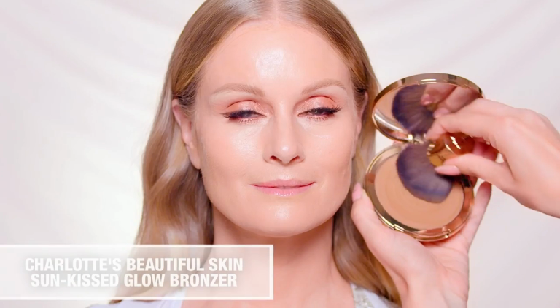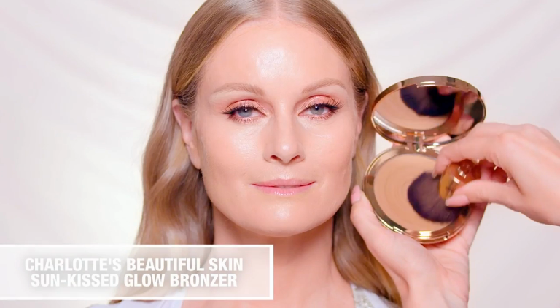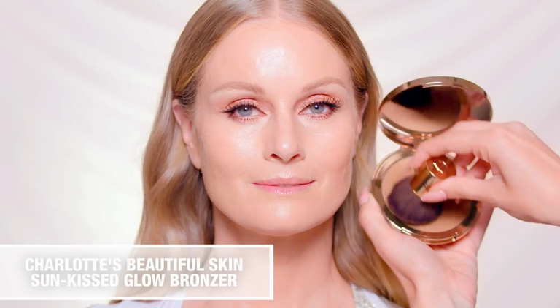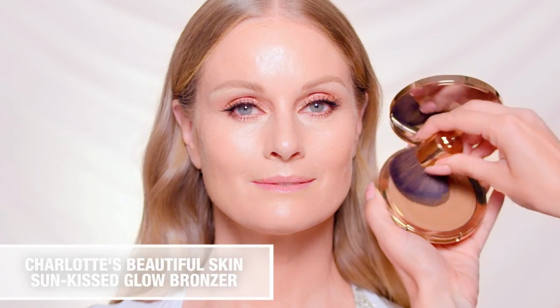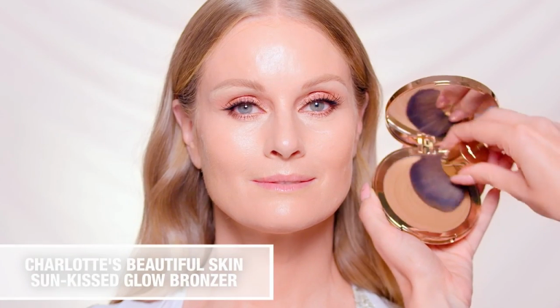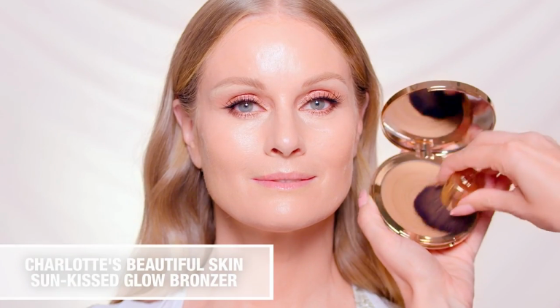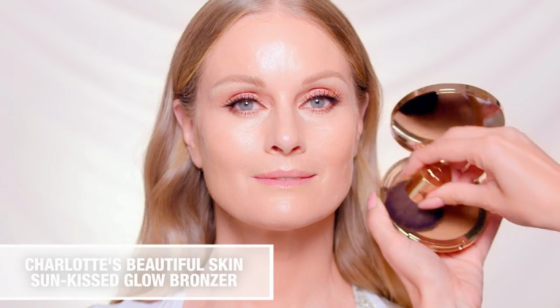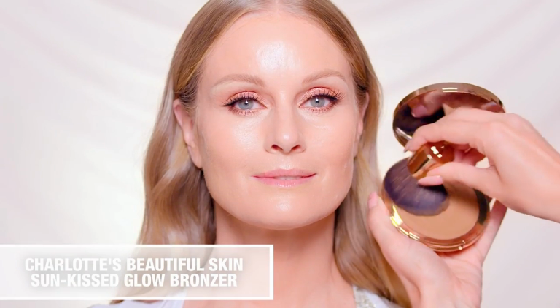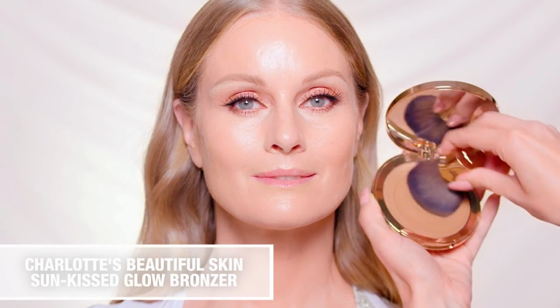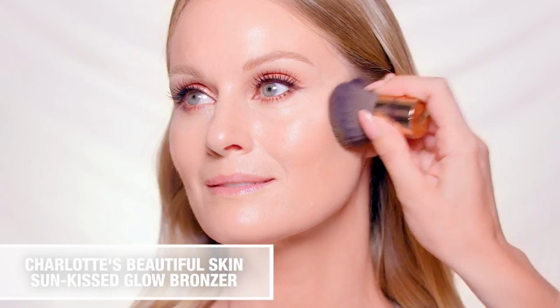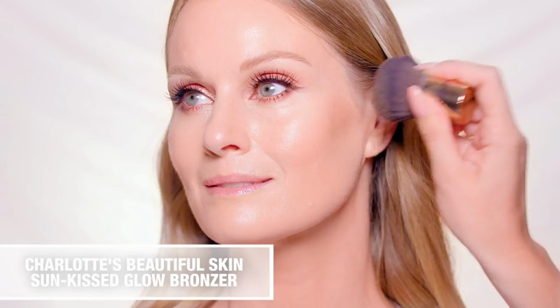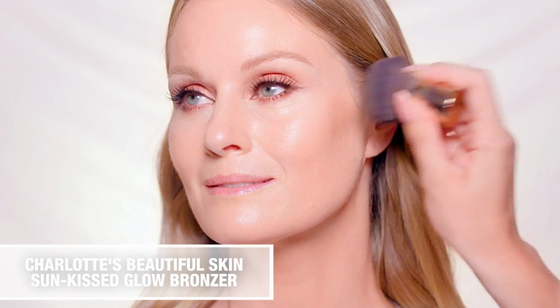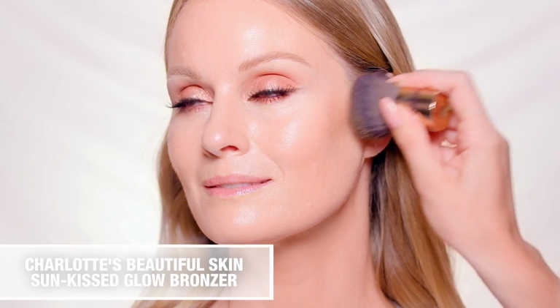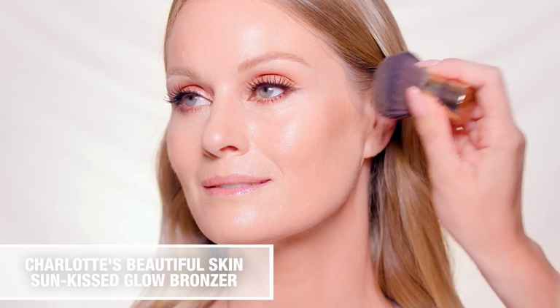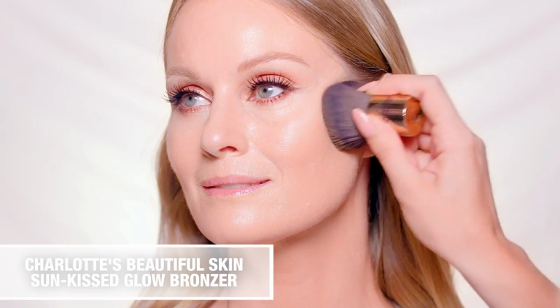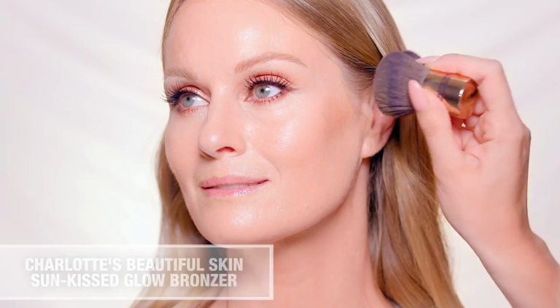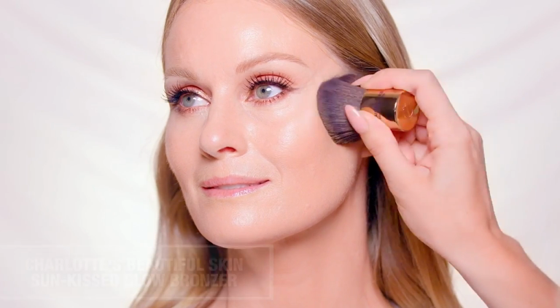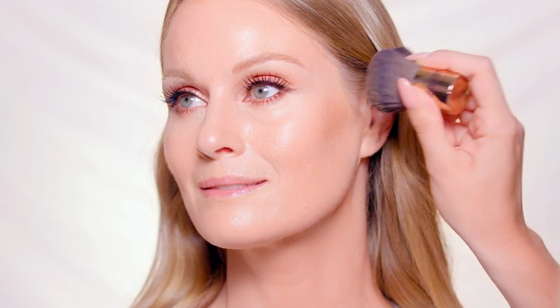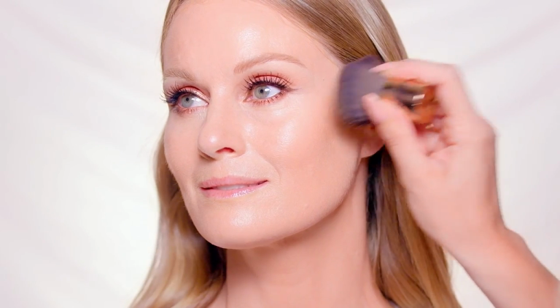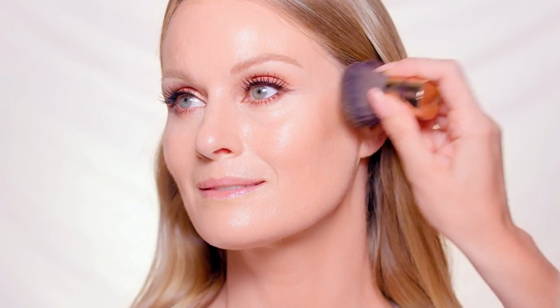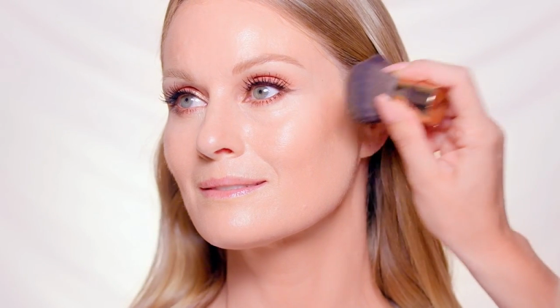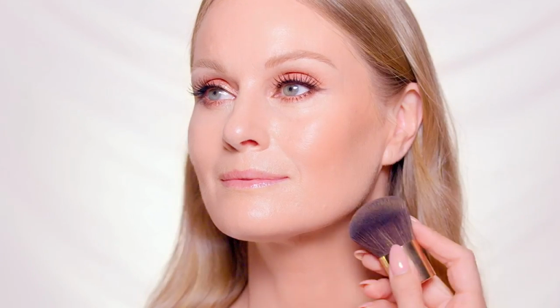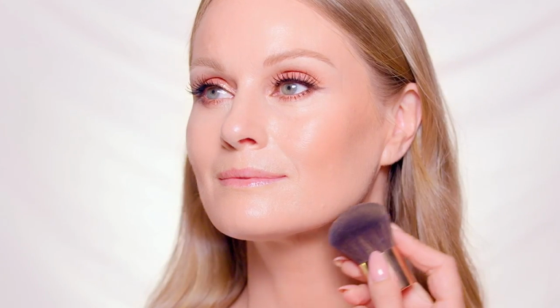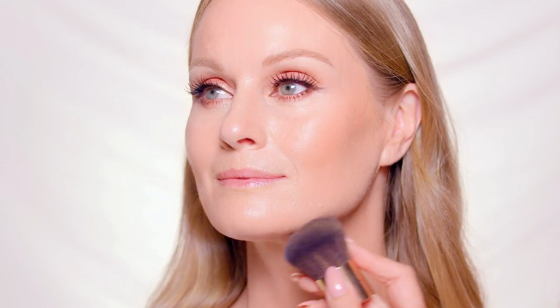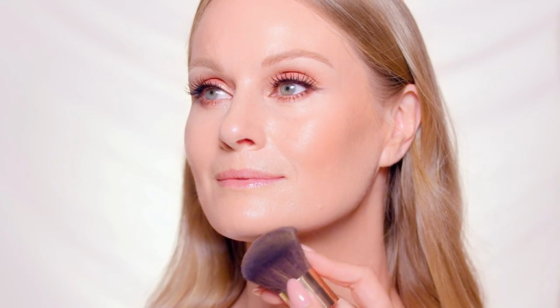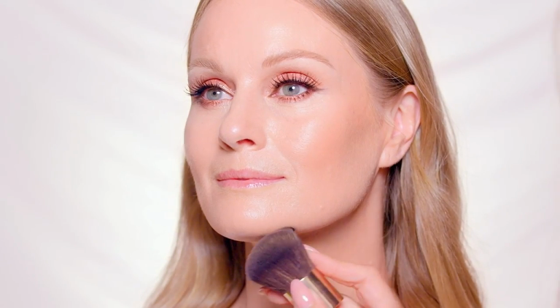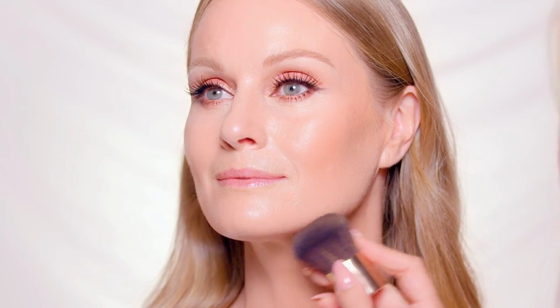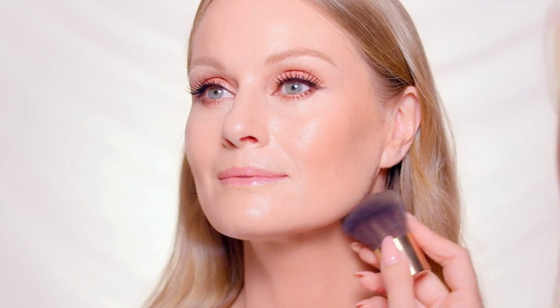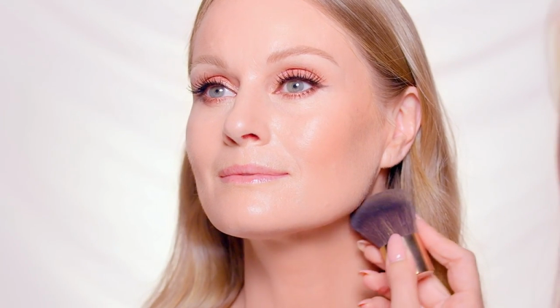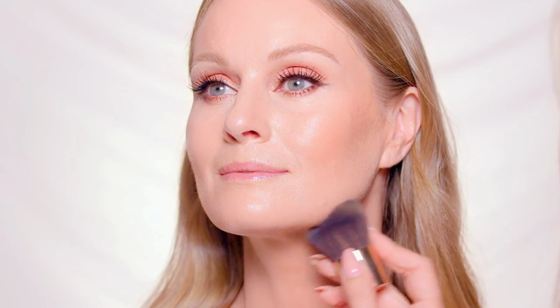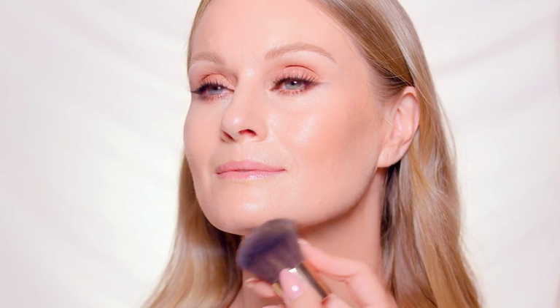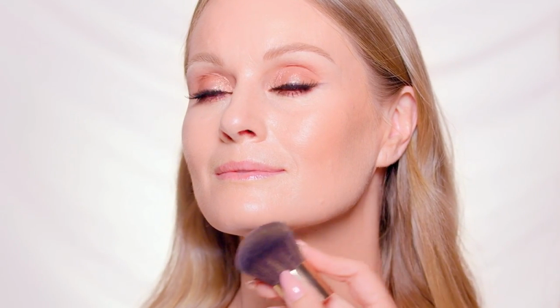To sculpt the skin, I'm using Charlotte's Dream Cream Beautiful Skin Sunkissed Glow Bronzer.